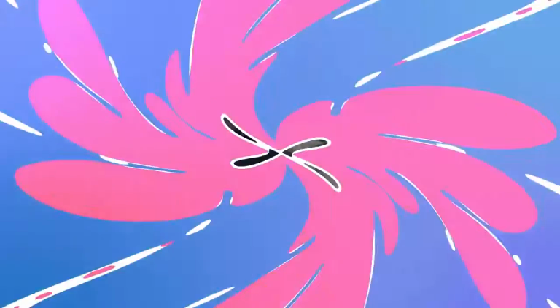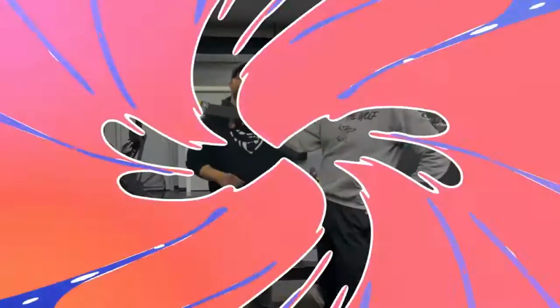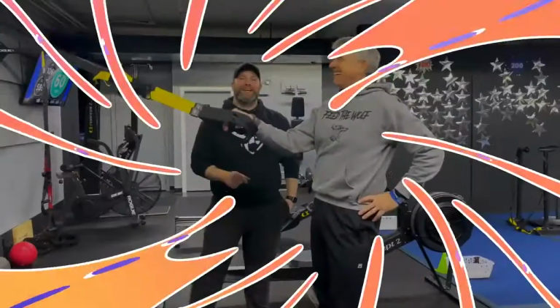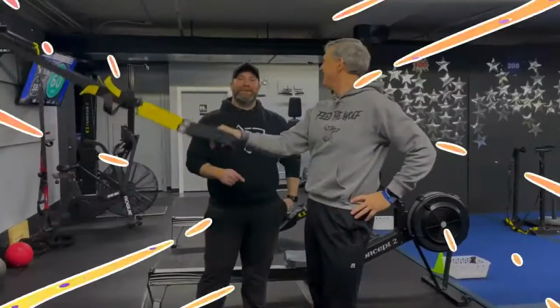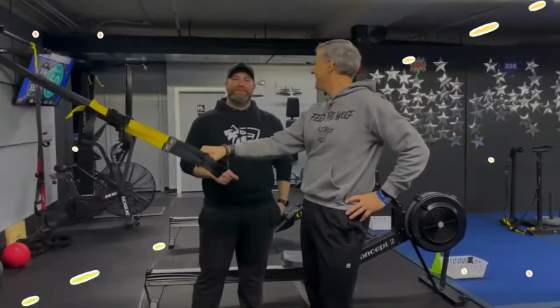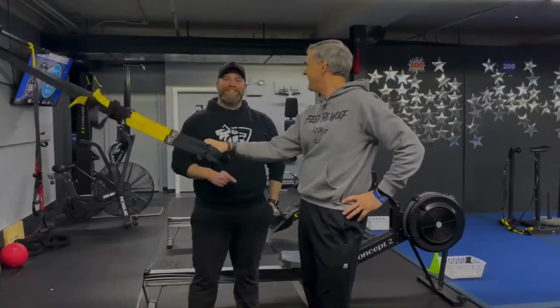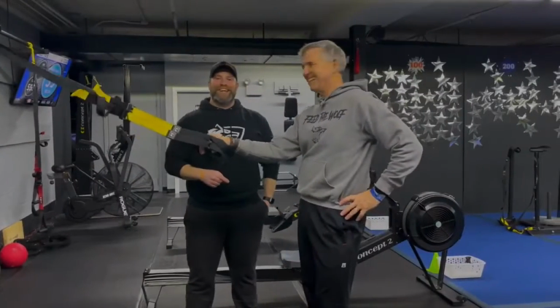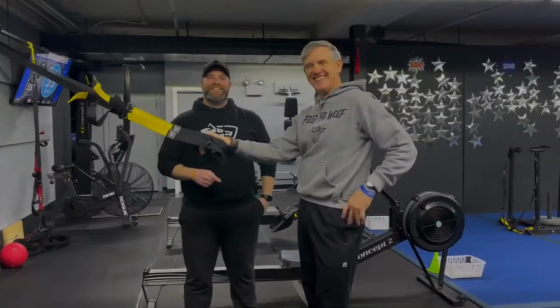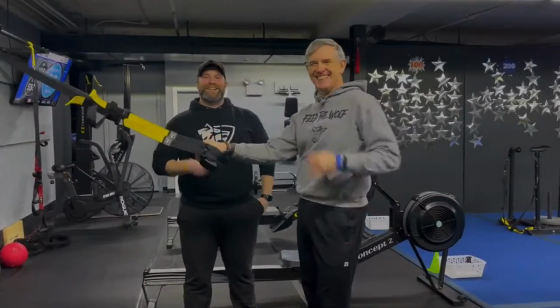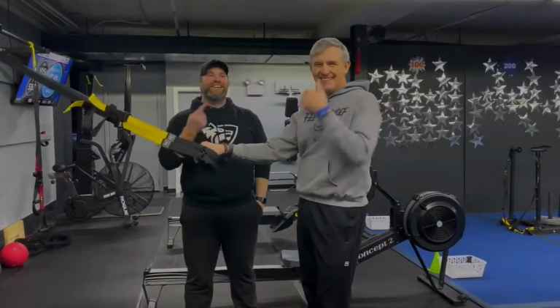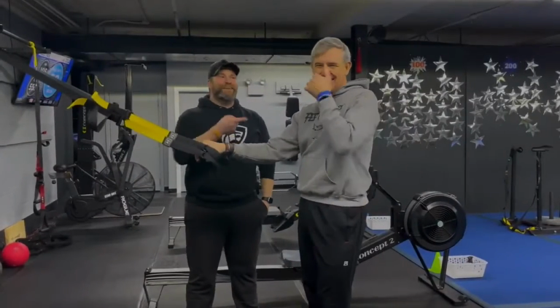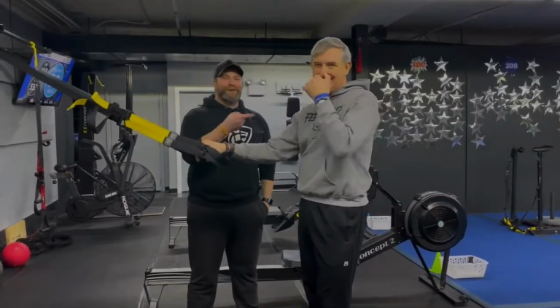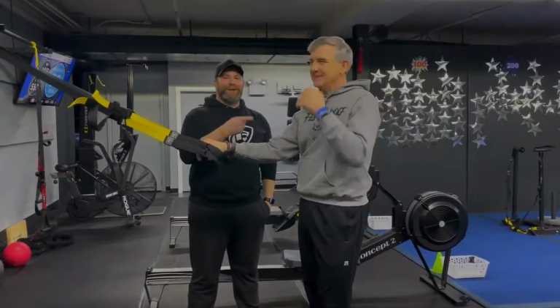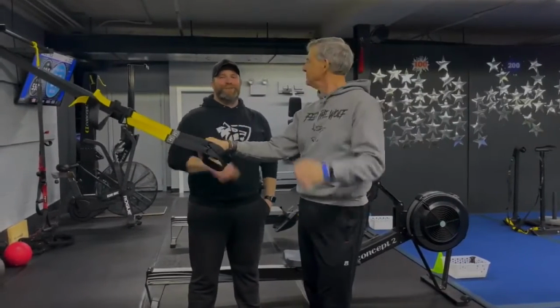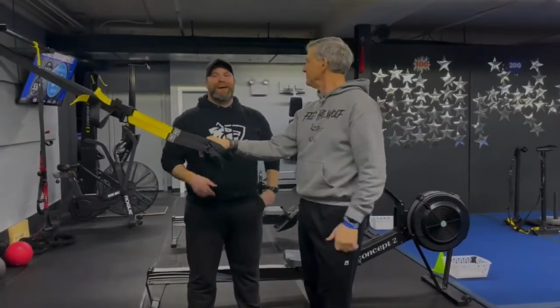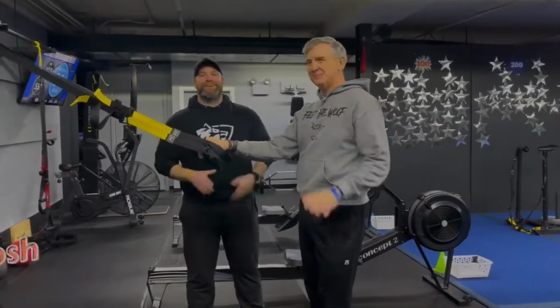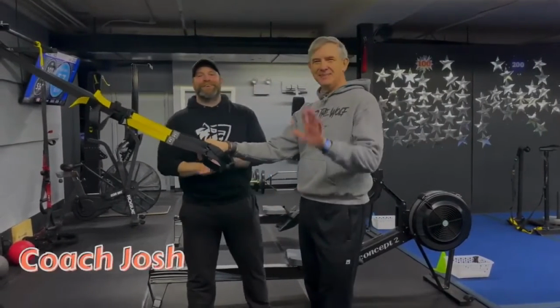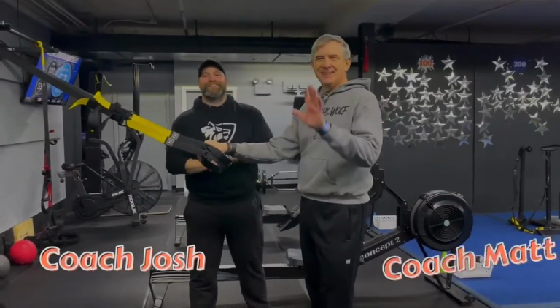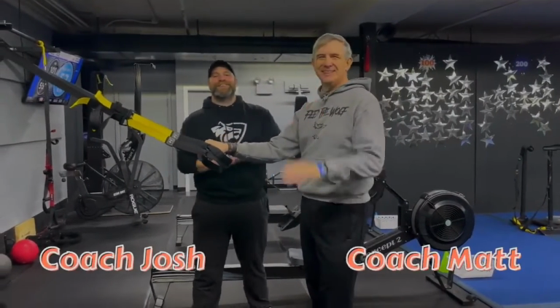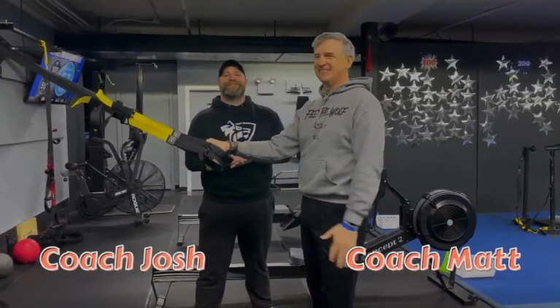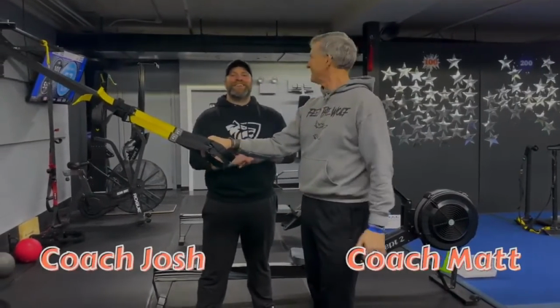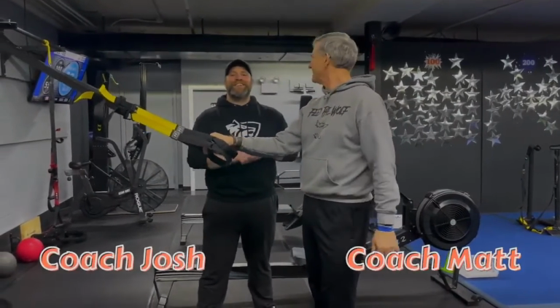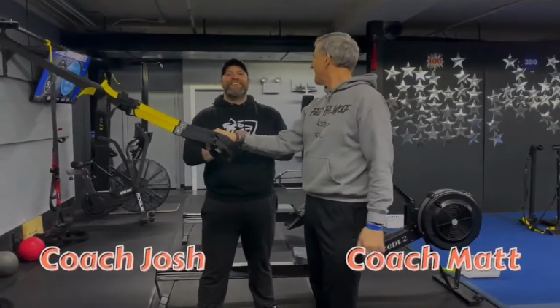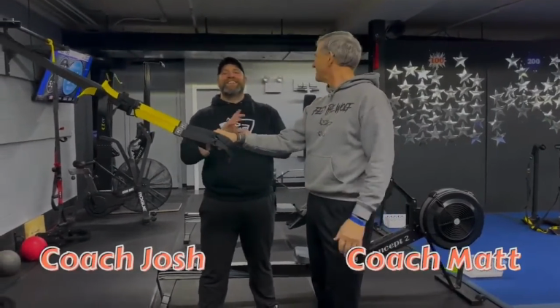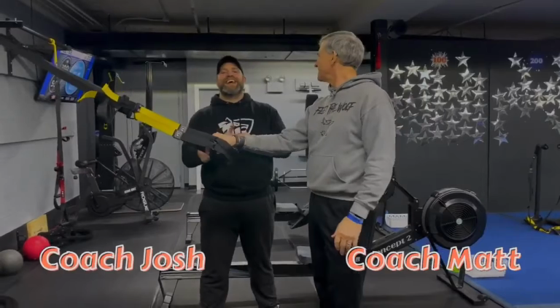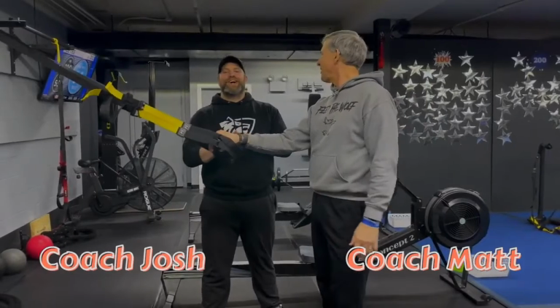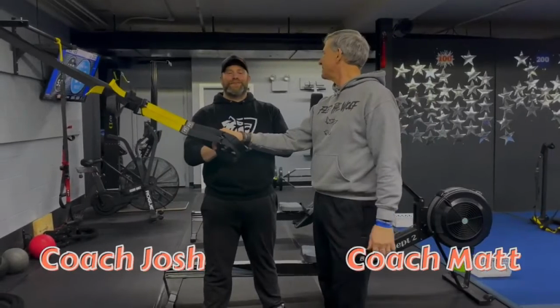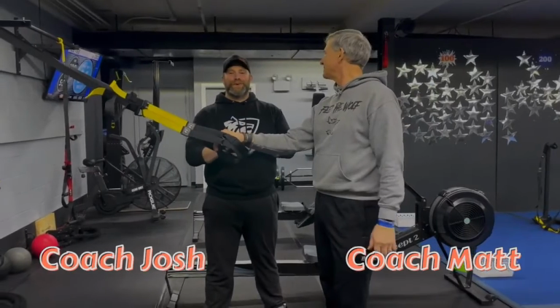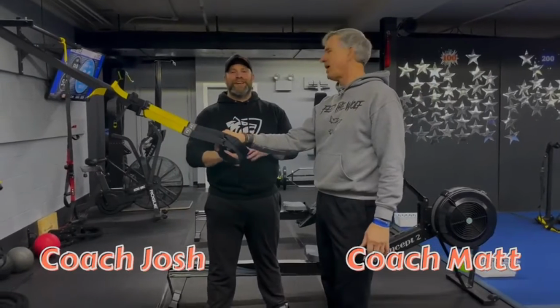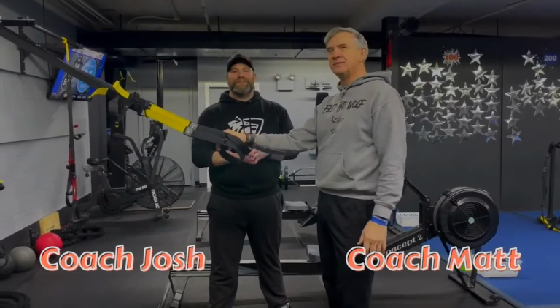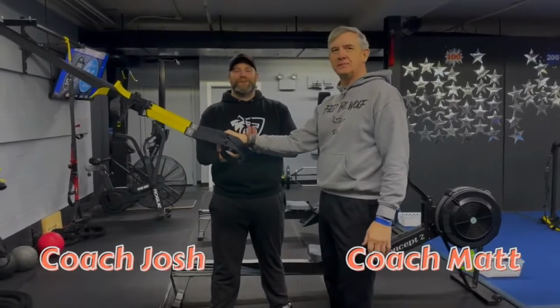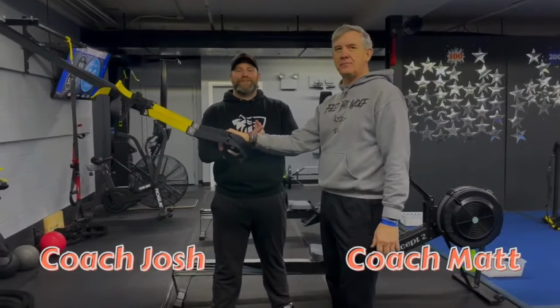Hey, what's up everybody? It's Josh here. I'm here with Coach Pat. We're going to go over this week's send-offs workout for you.